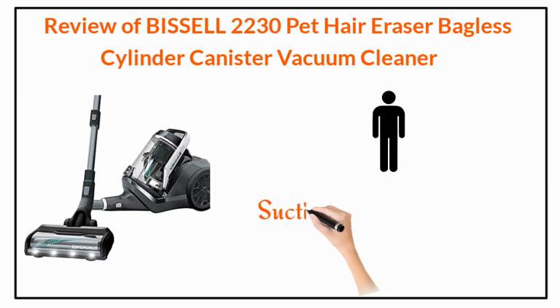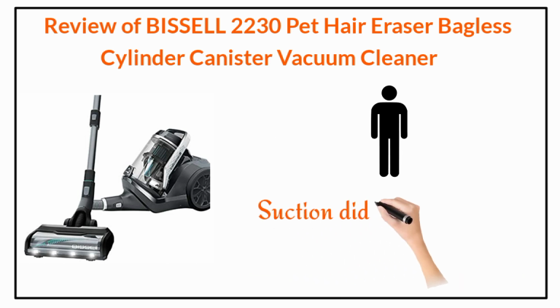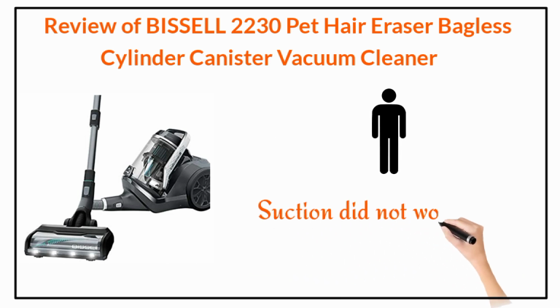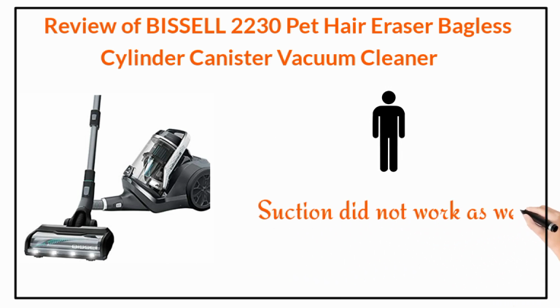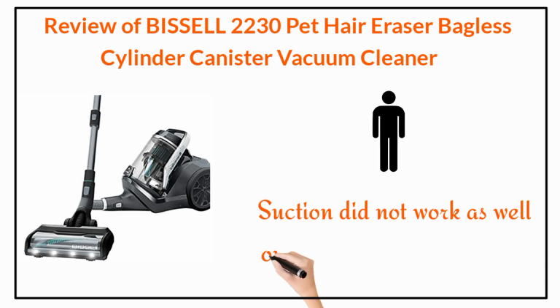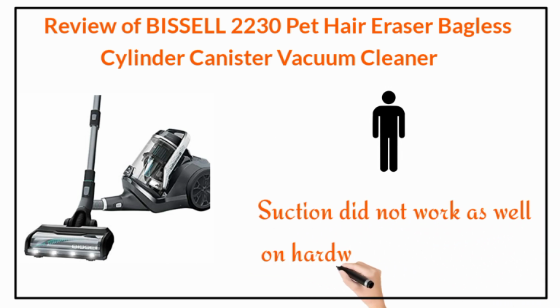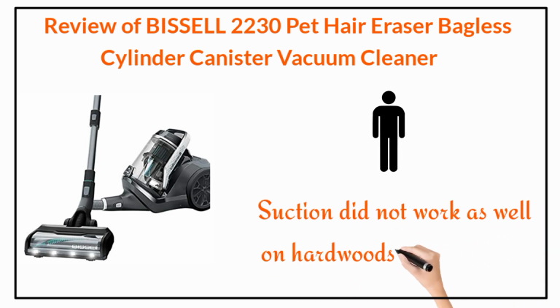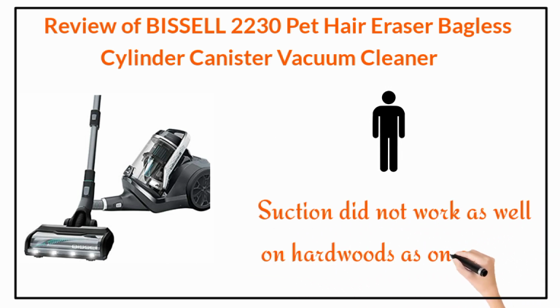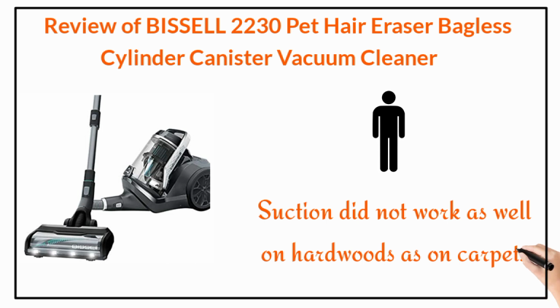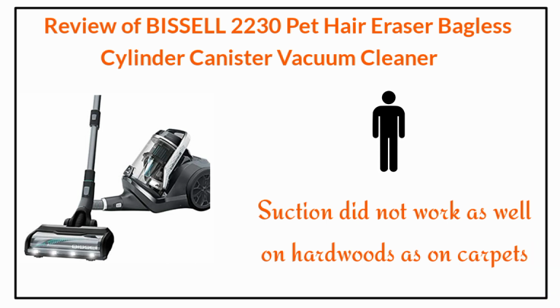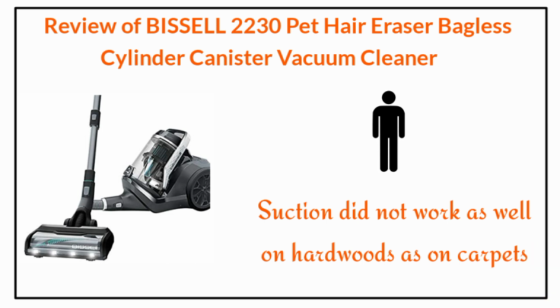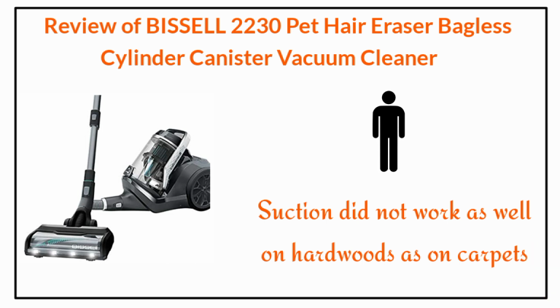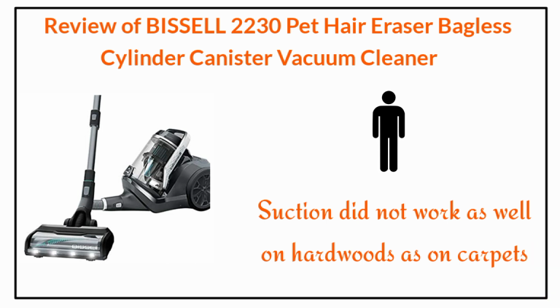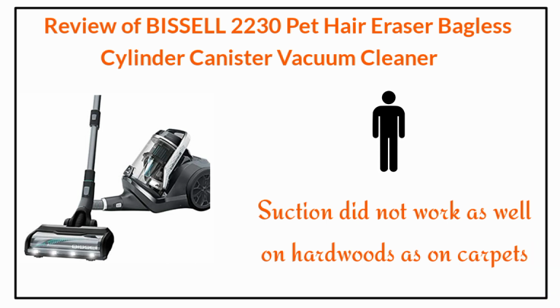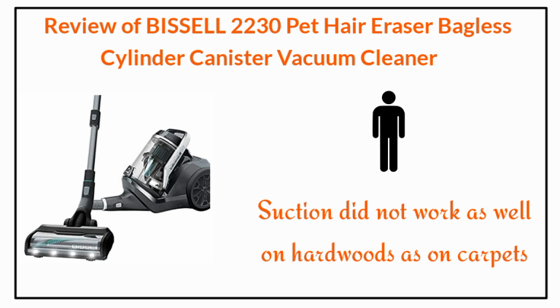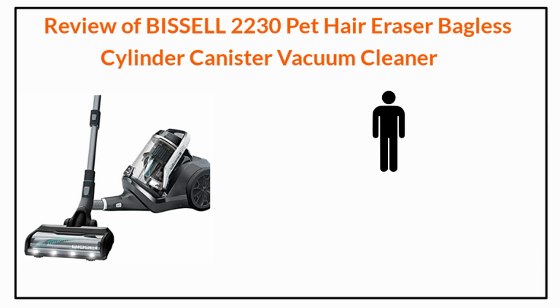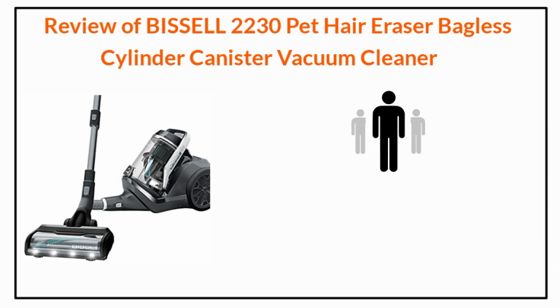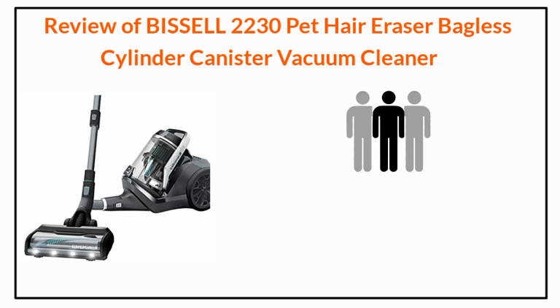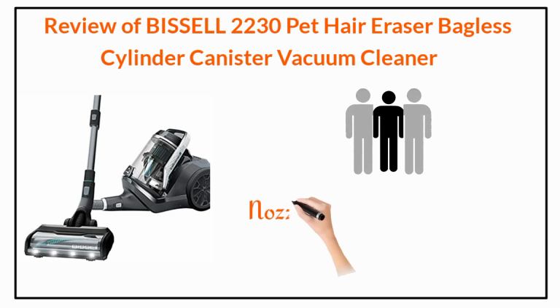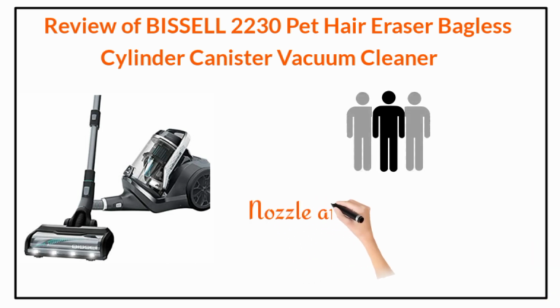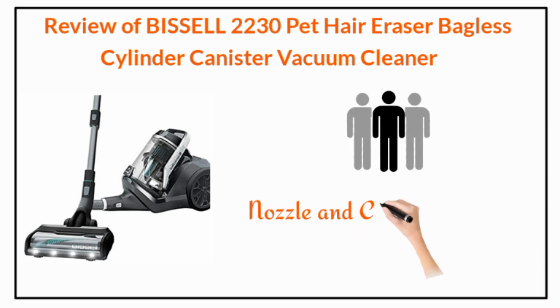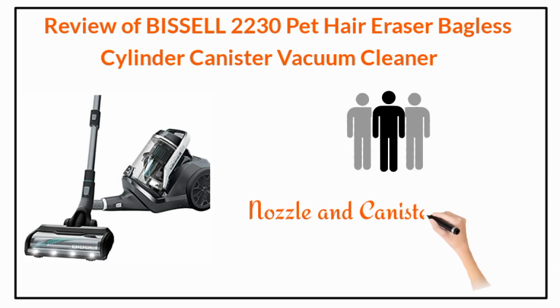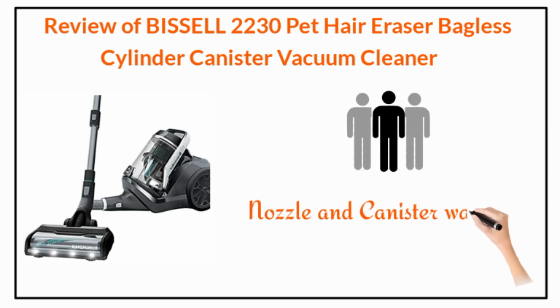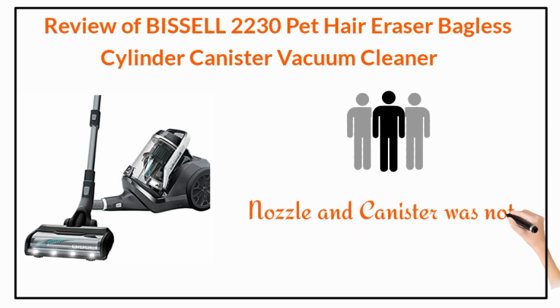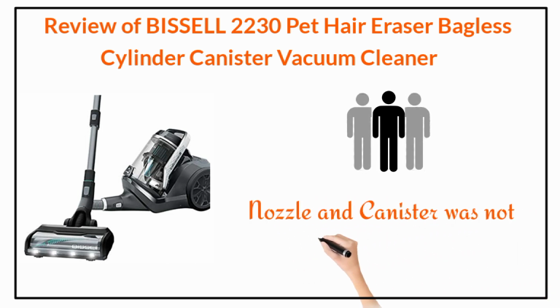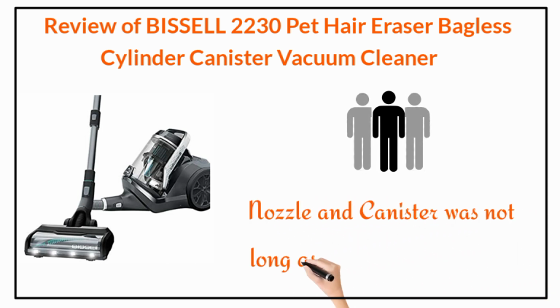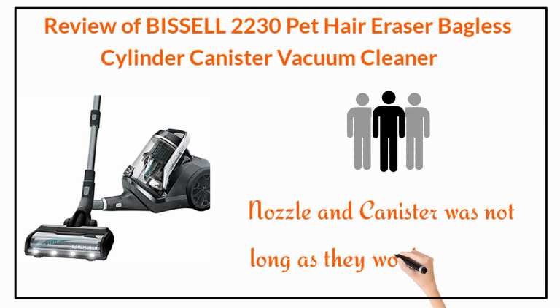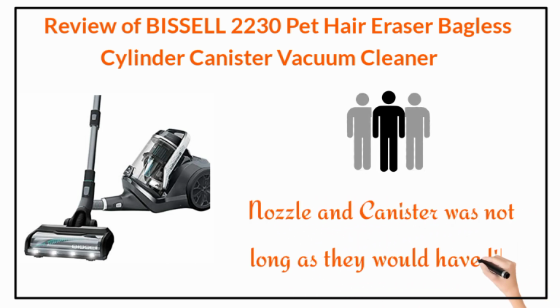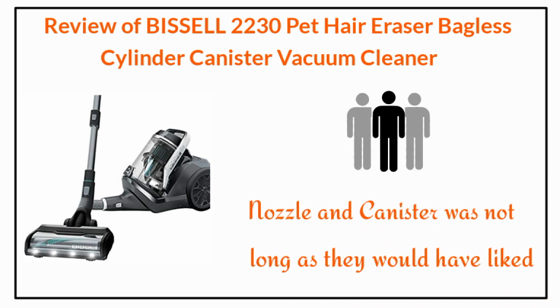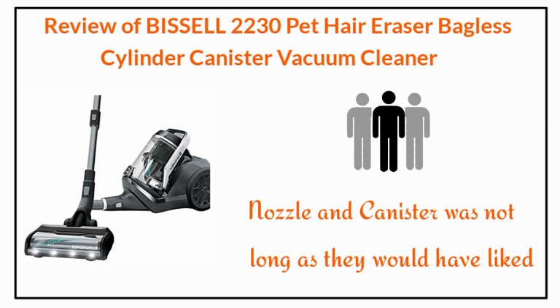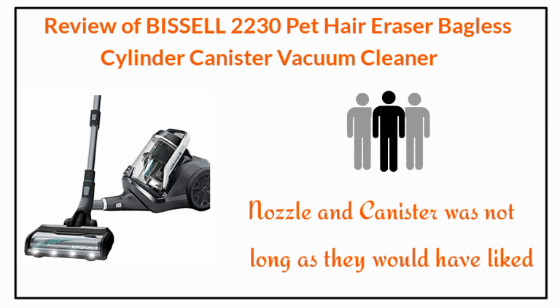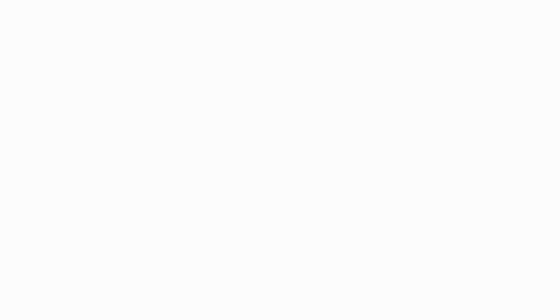Some say they did not think the suction worked as well on hardwoods as on carpet. Others said the hose between the nozzle and canister was not as long as they would have liked.